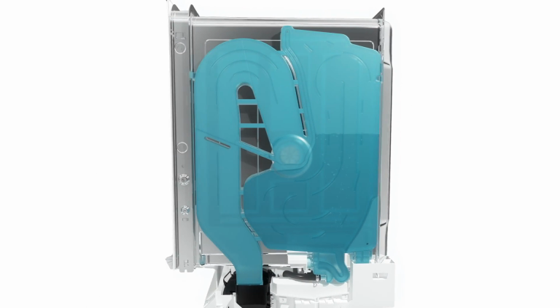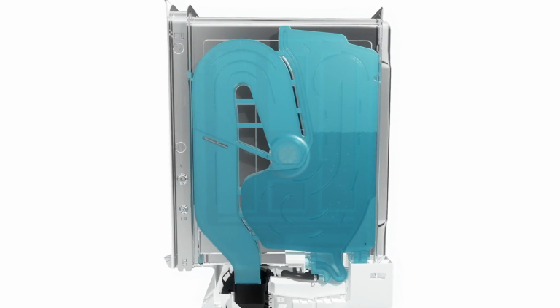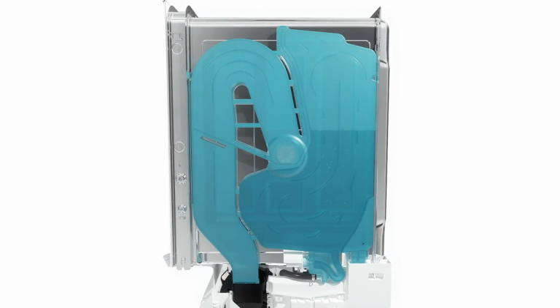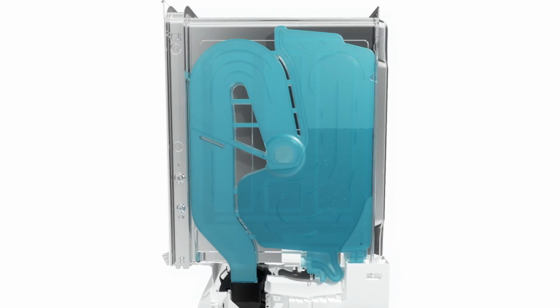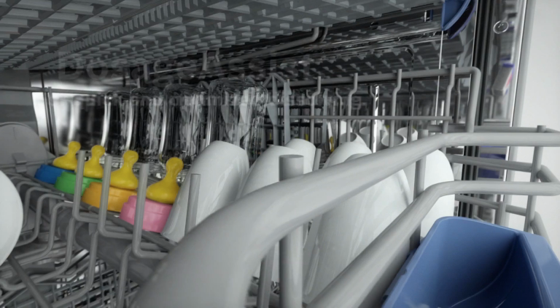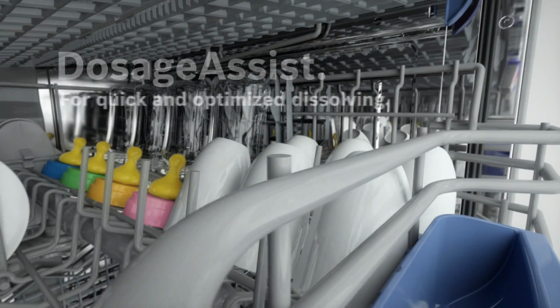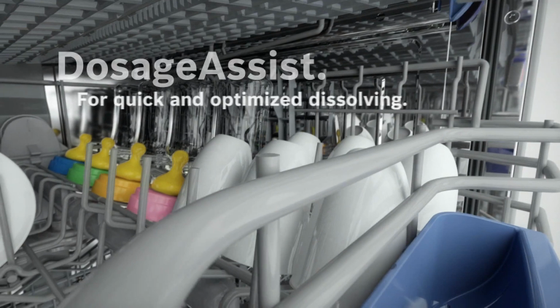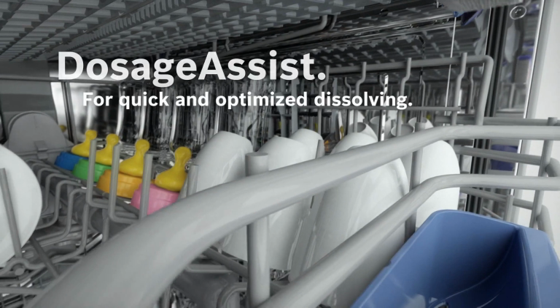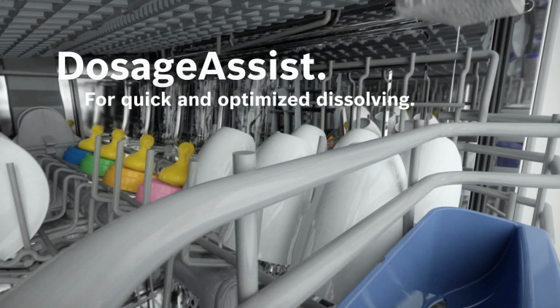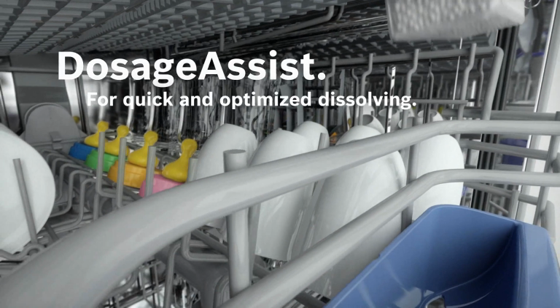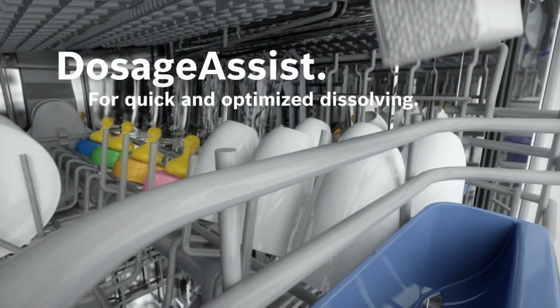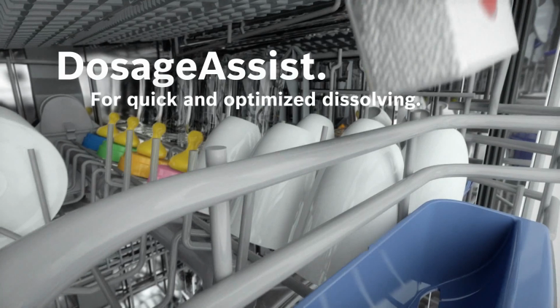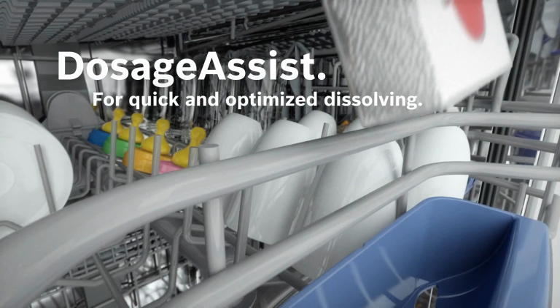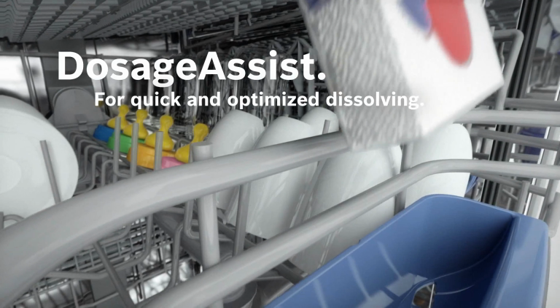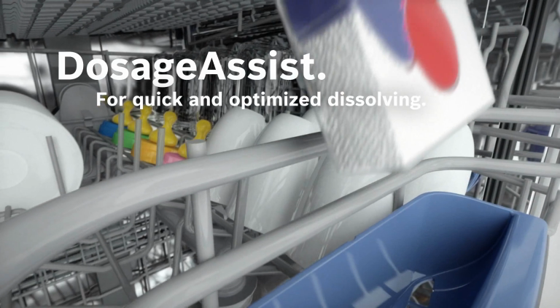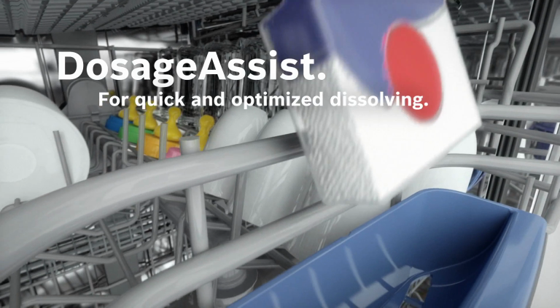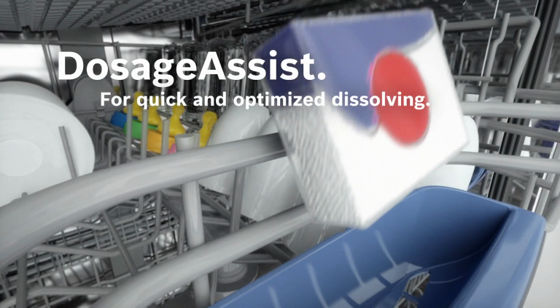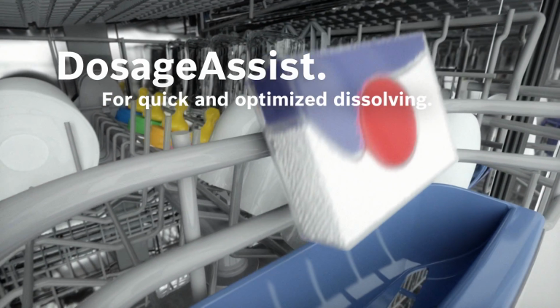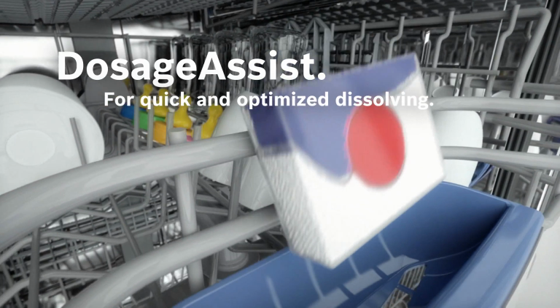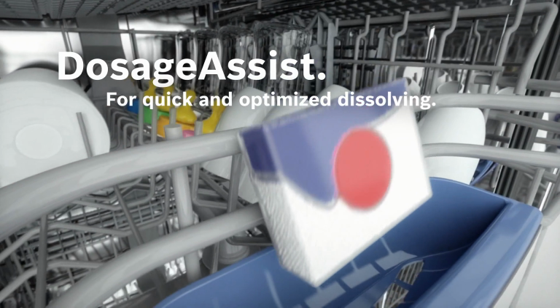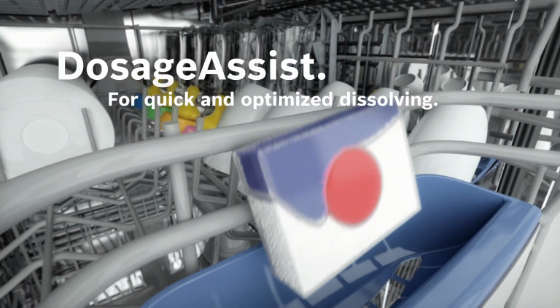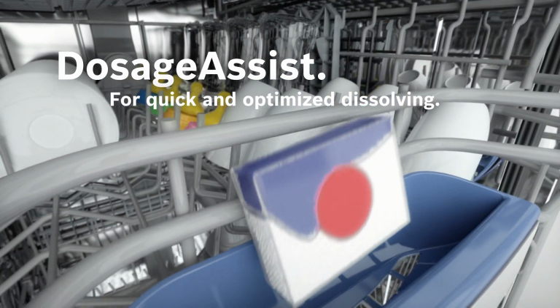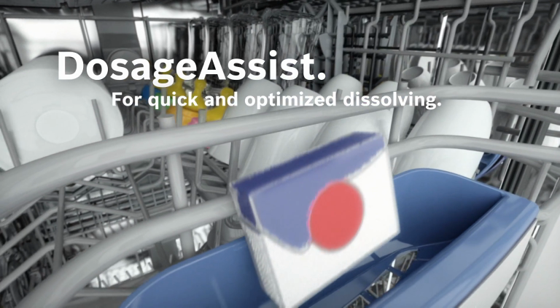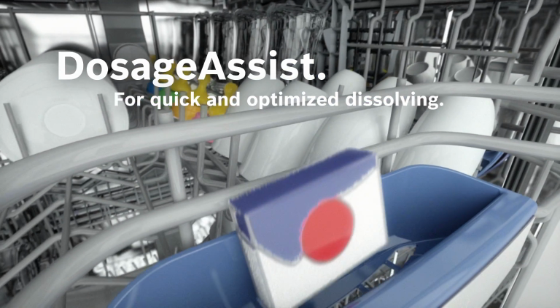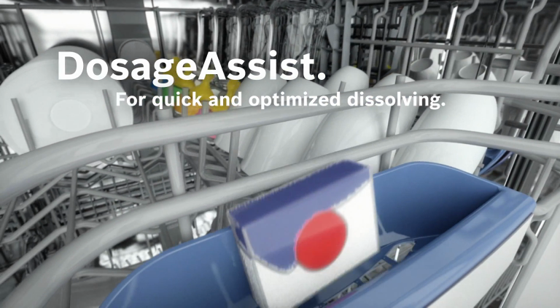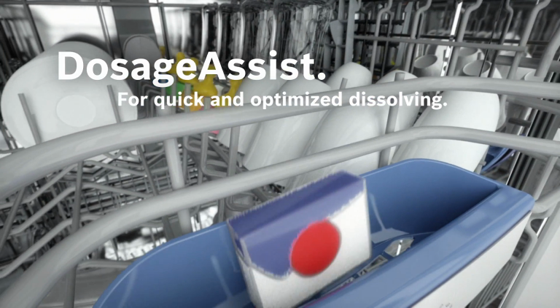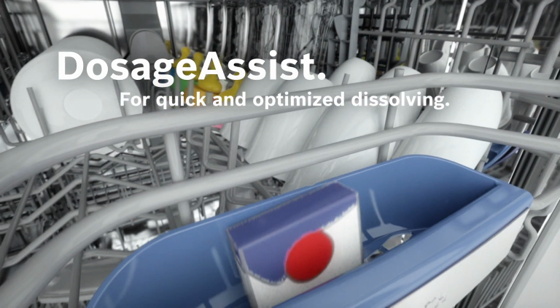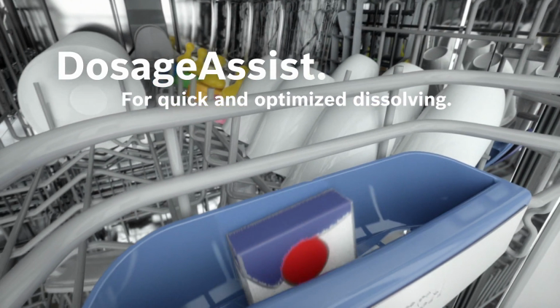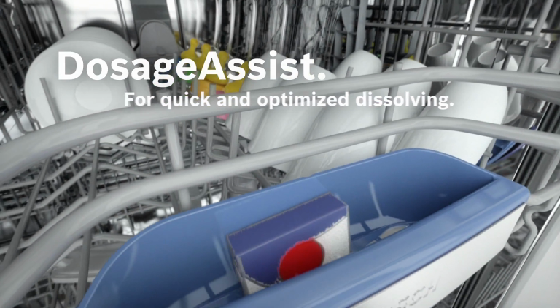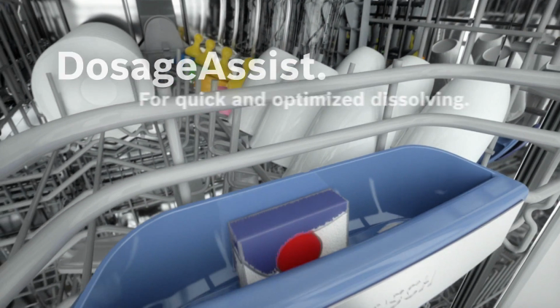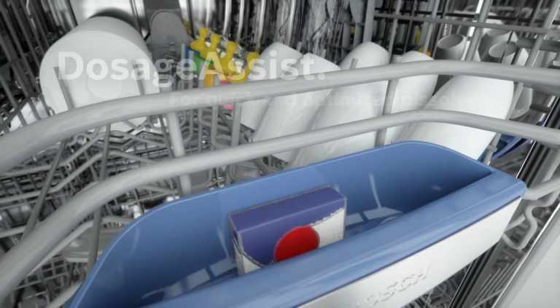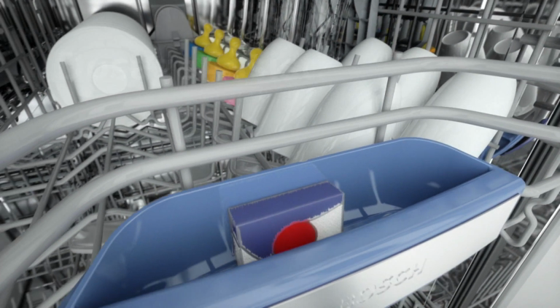Our dosage assist makes sure that the dishwasher tabs are dissolved swiftly and reliably.